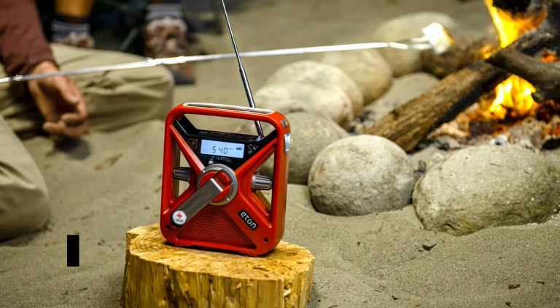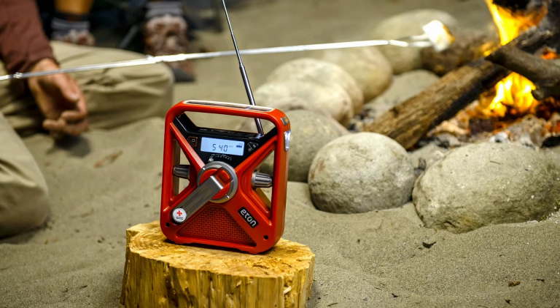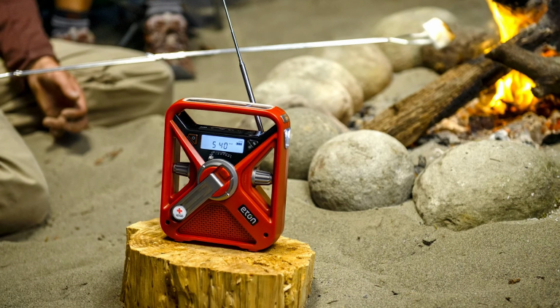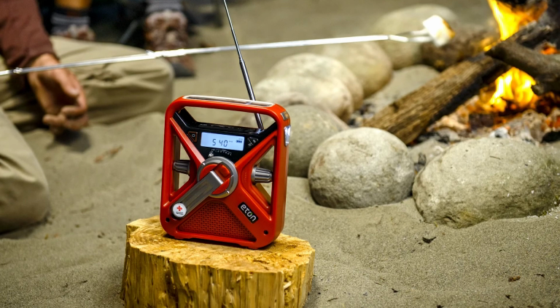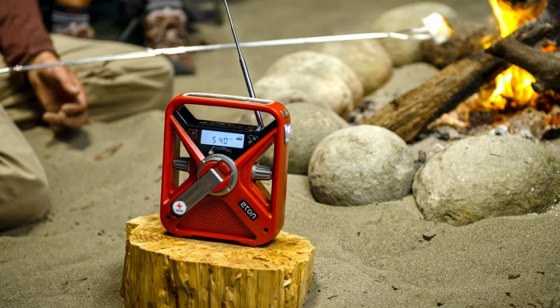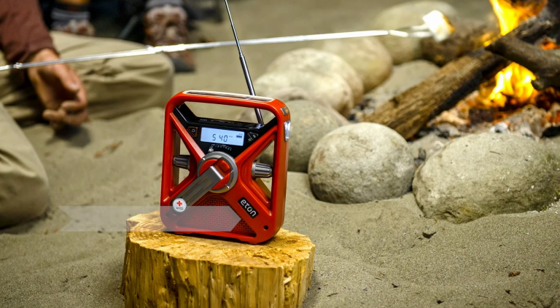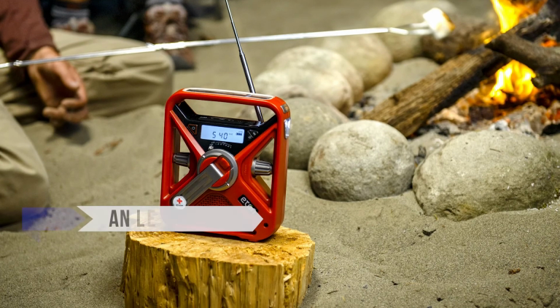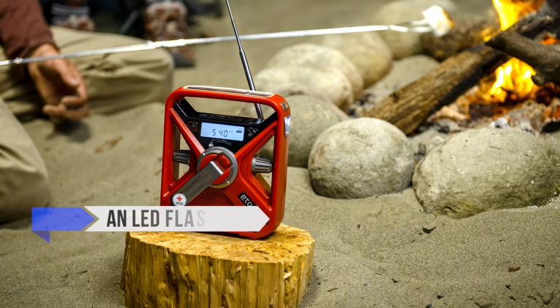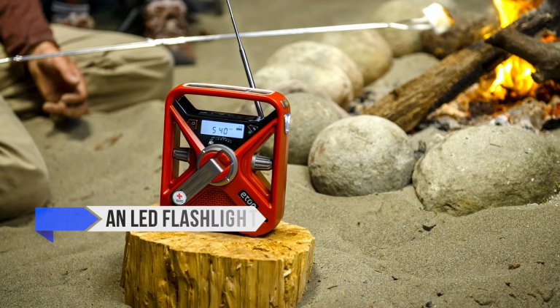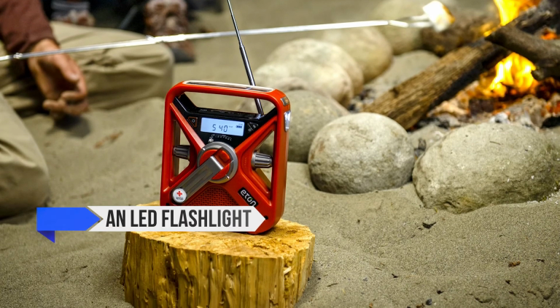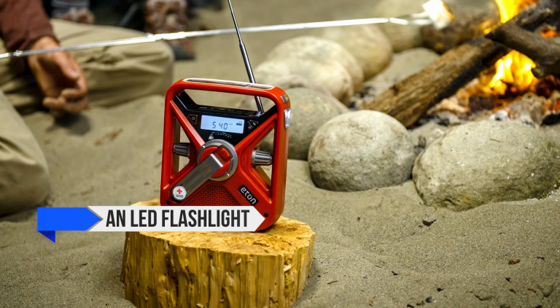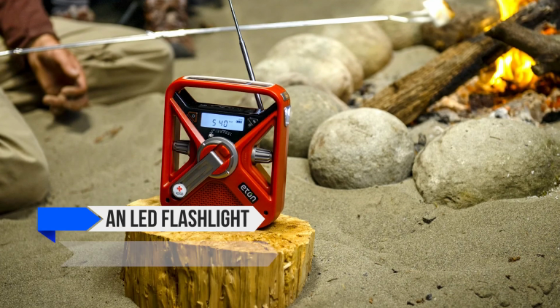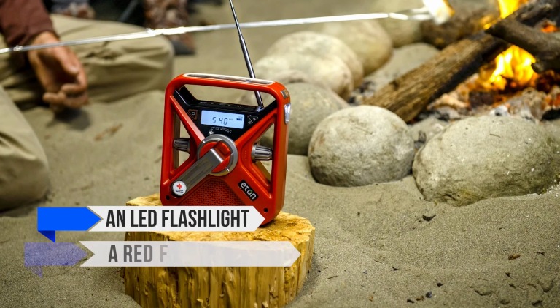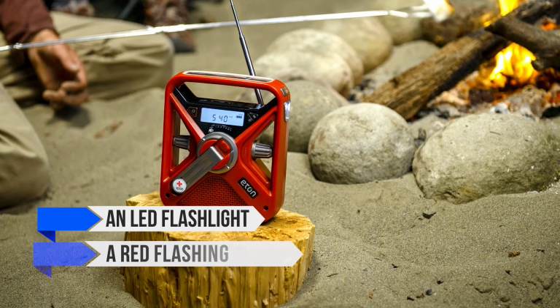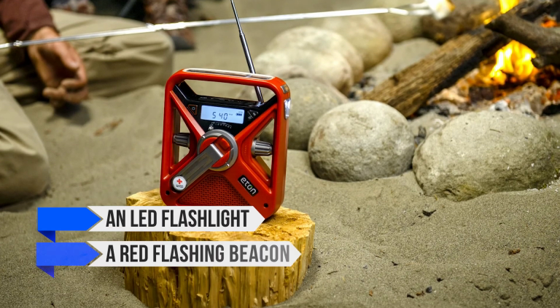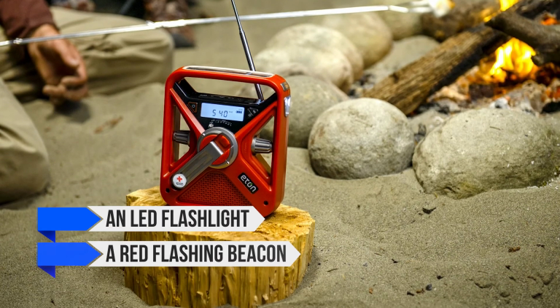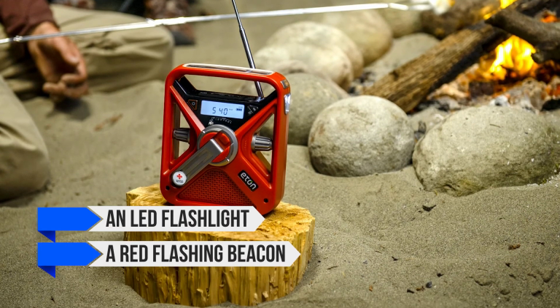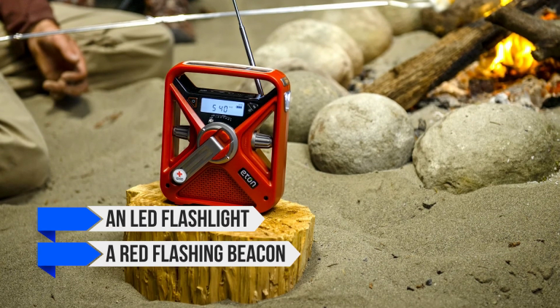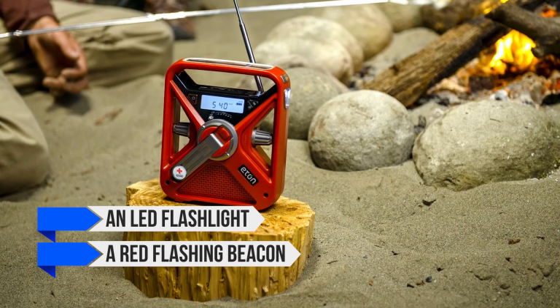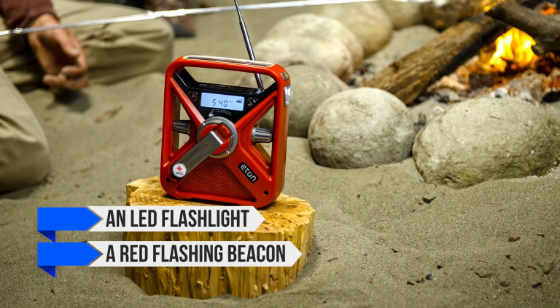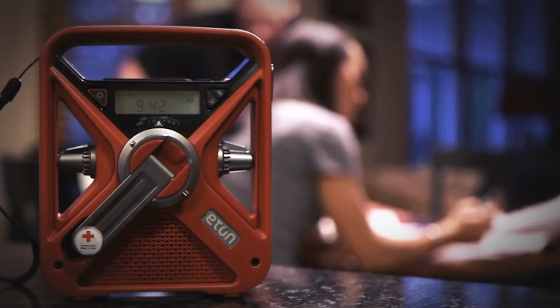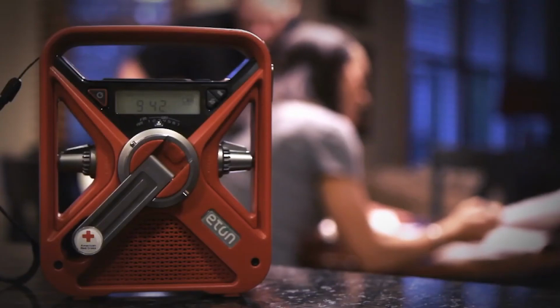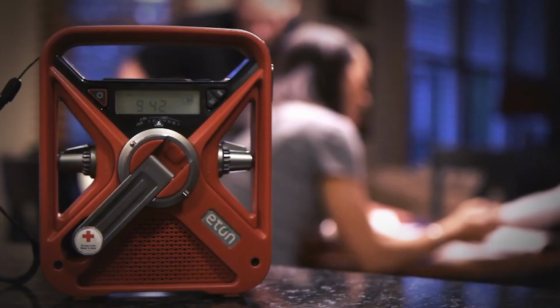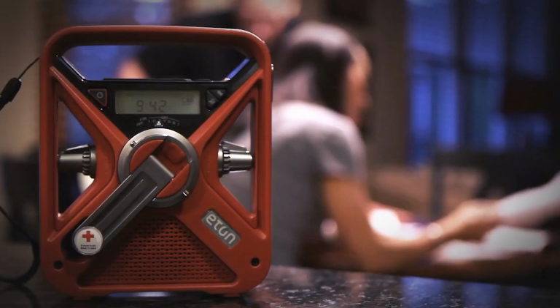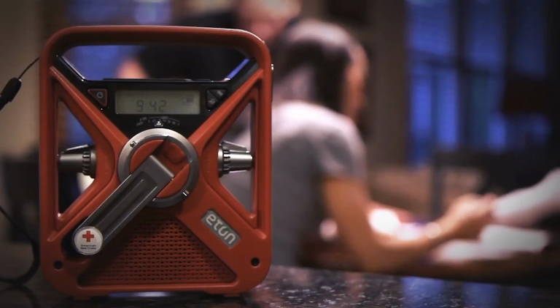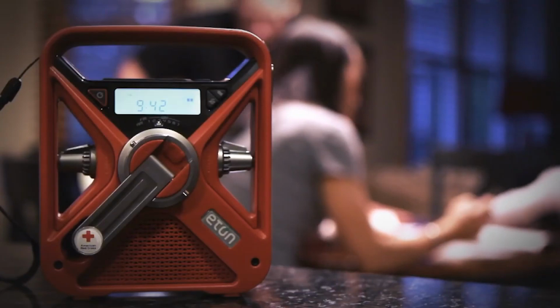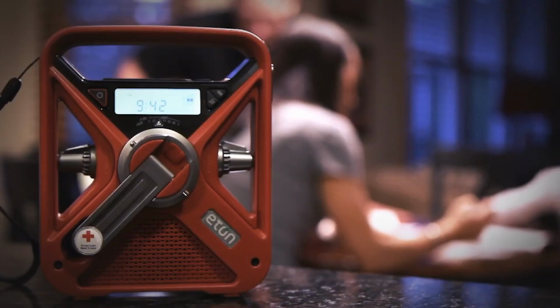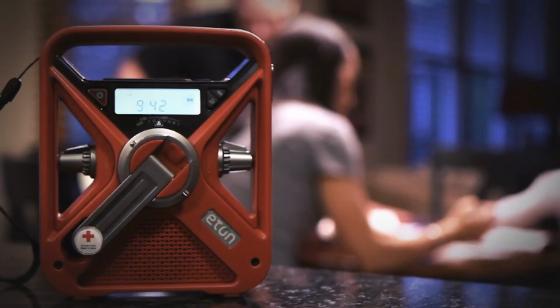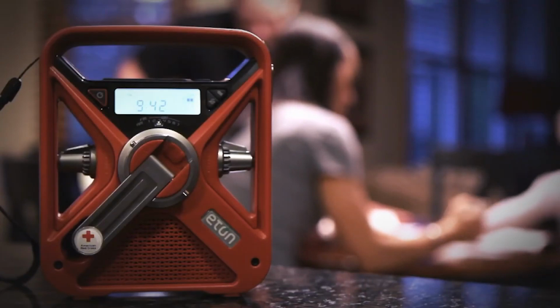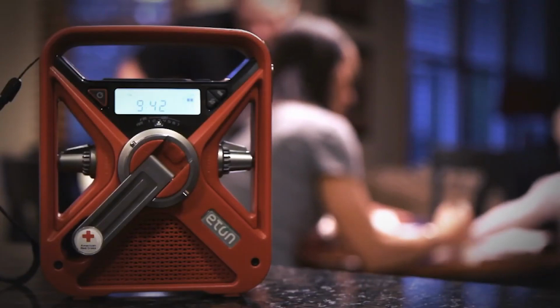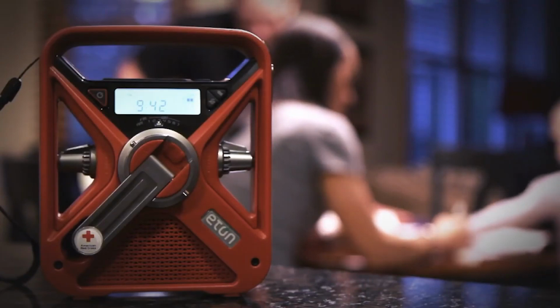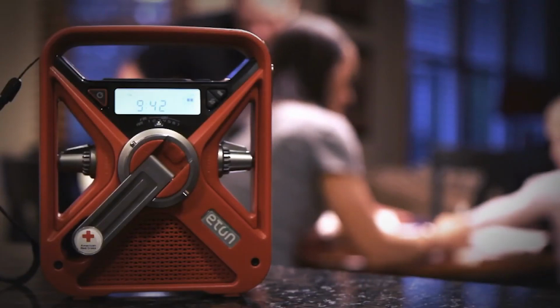Other features include a LED flashlight and a red flashing beacon for SOS to use in the event of an emergency.